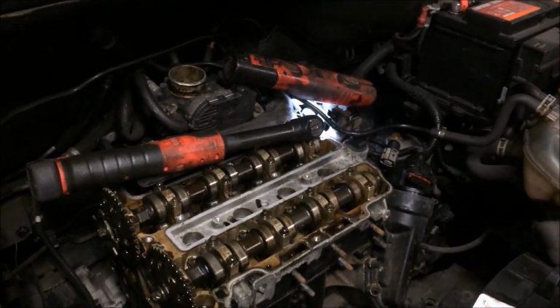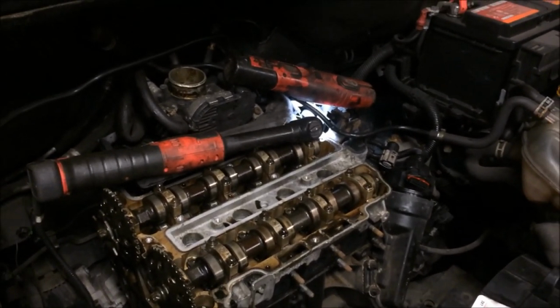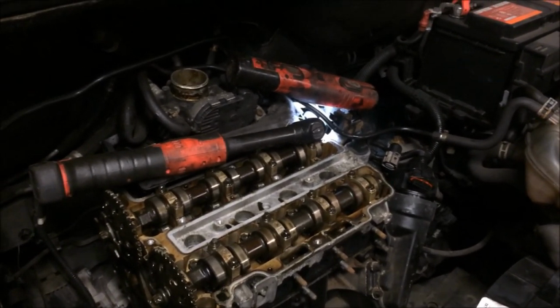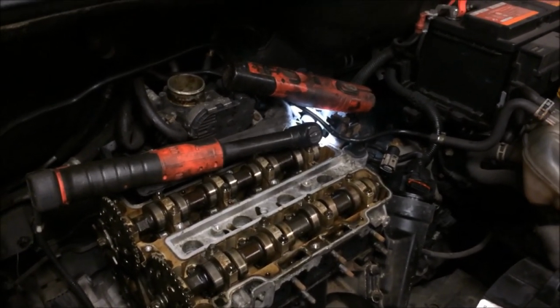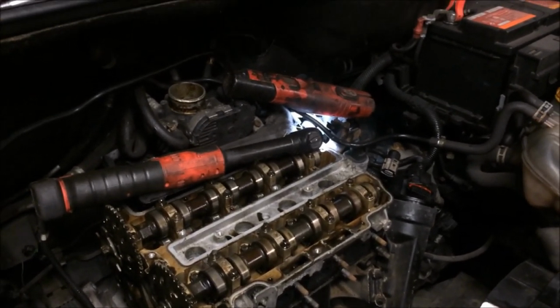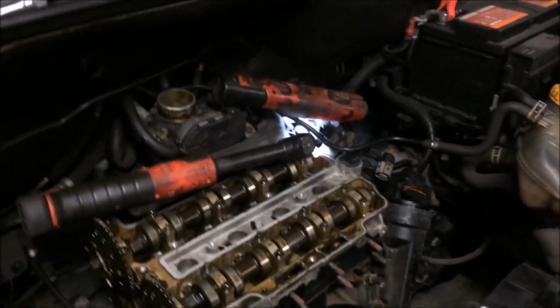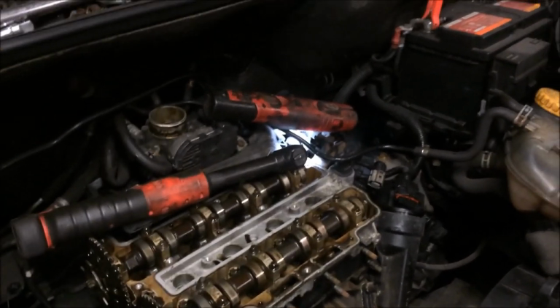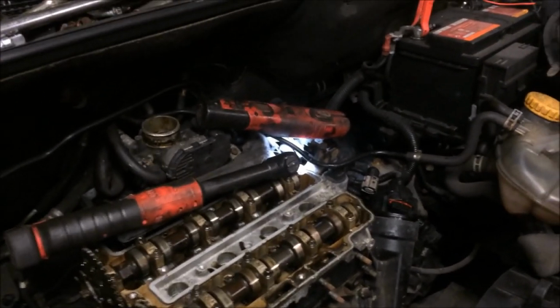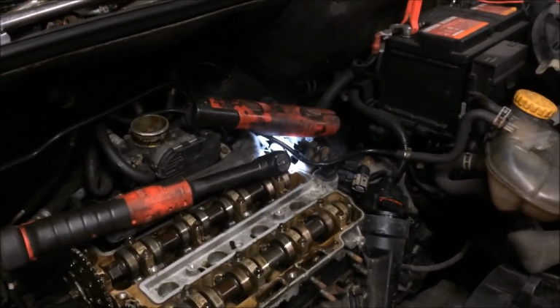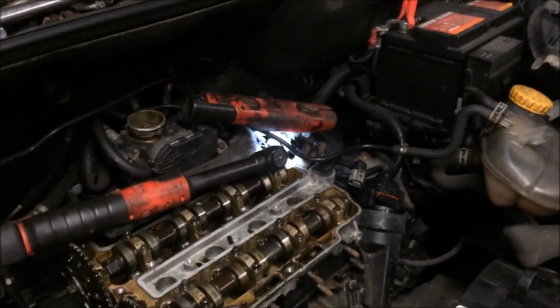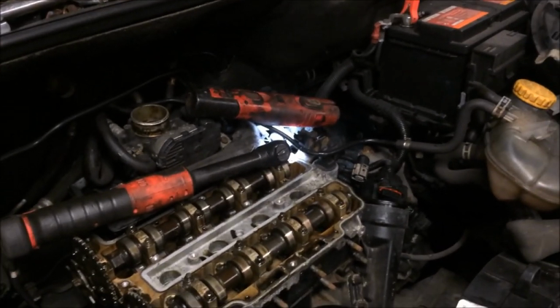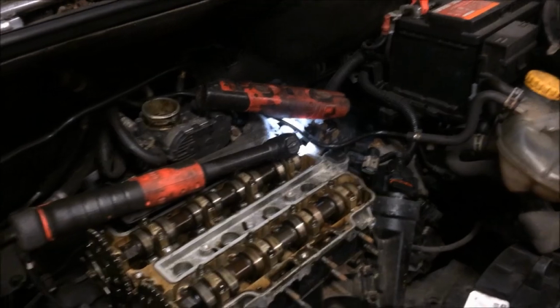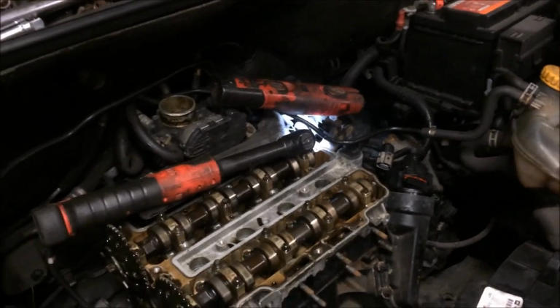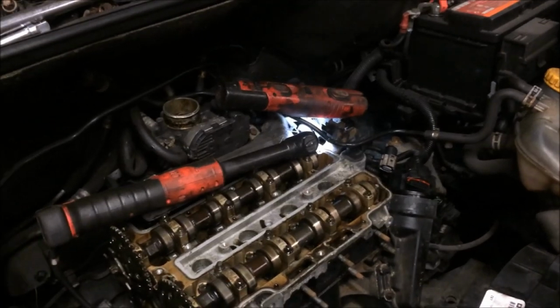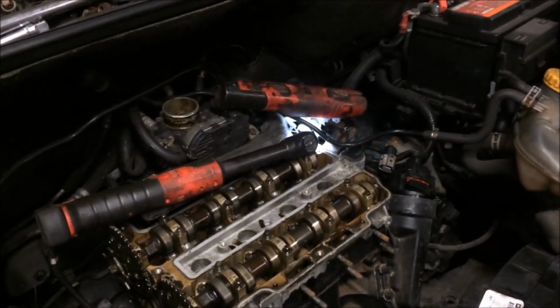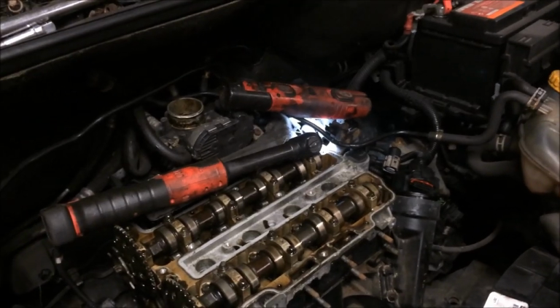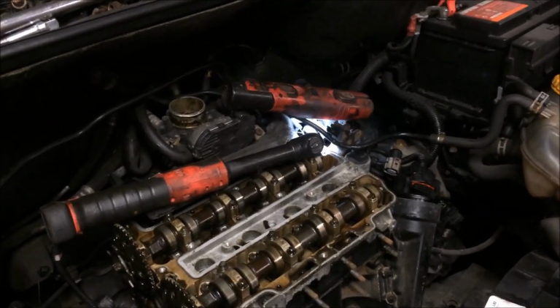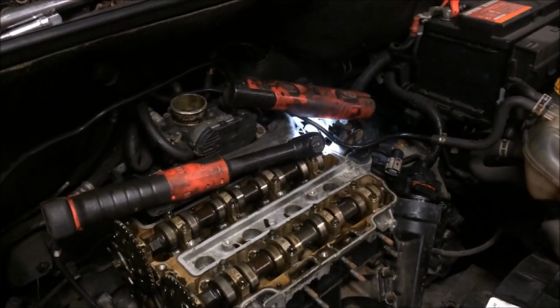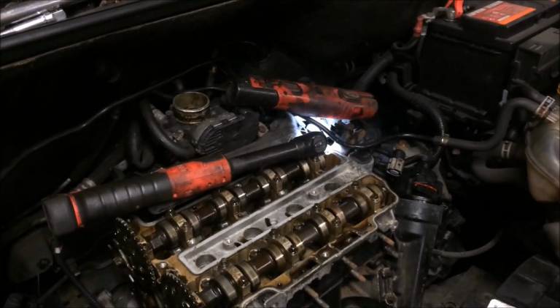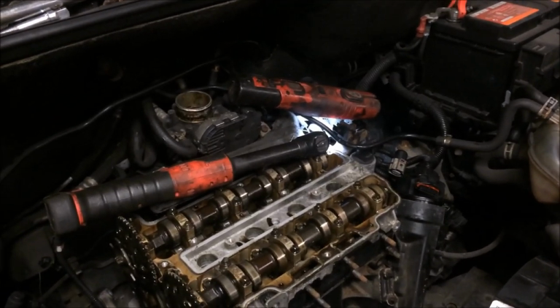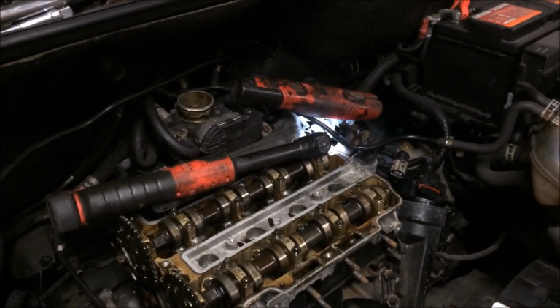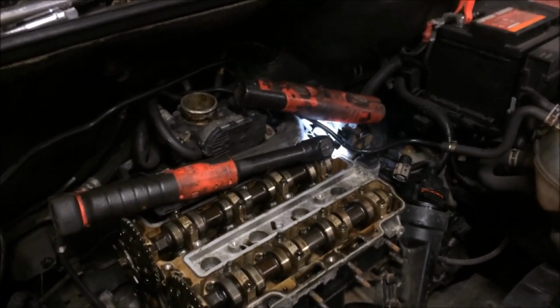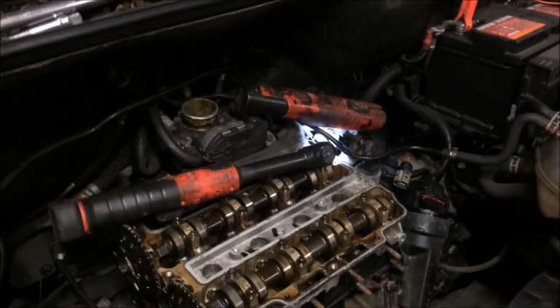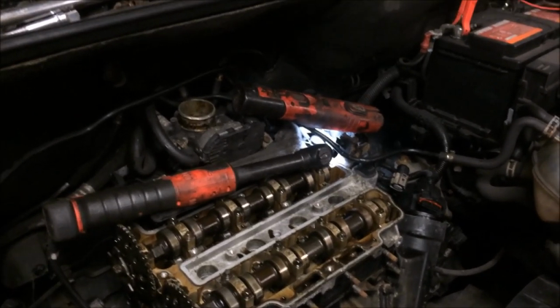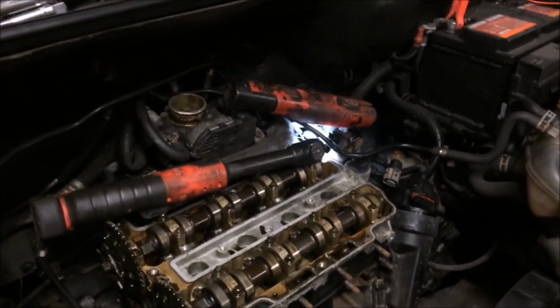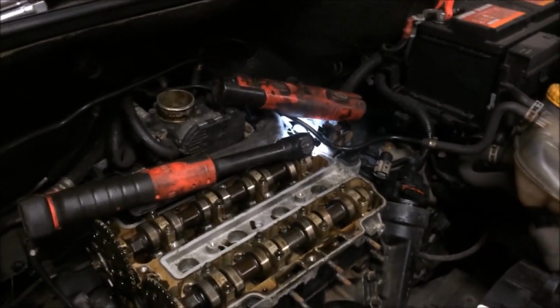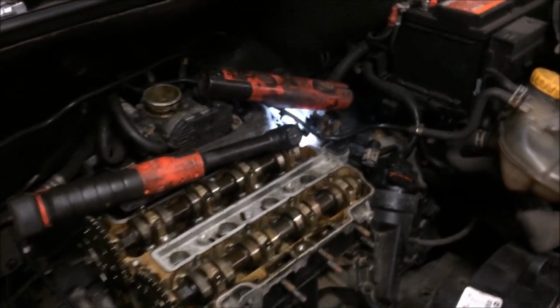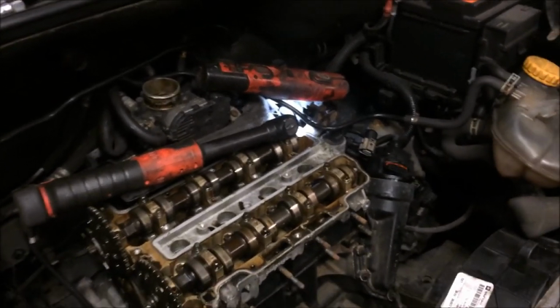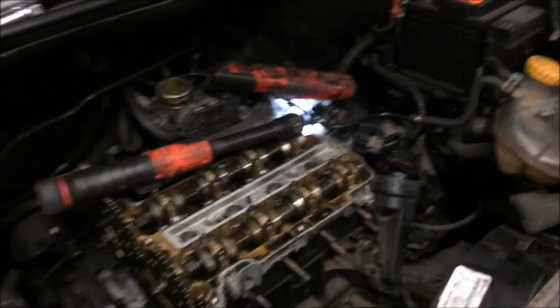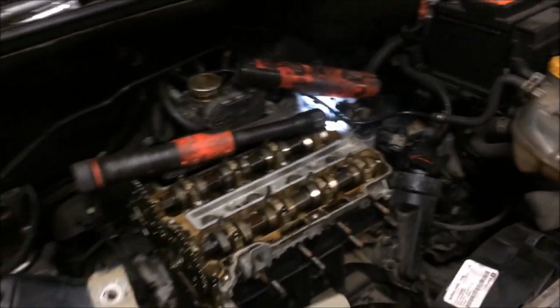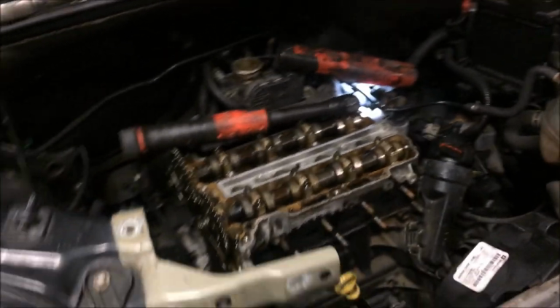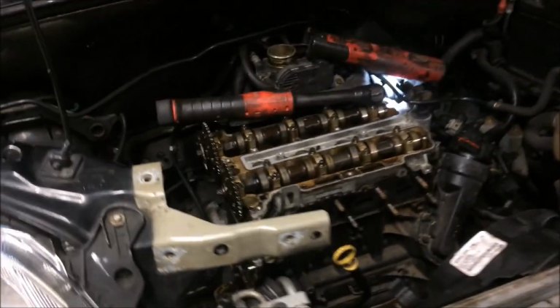And a water pump I believe. So yeah, thanks for watching.